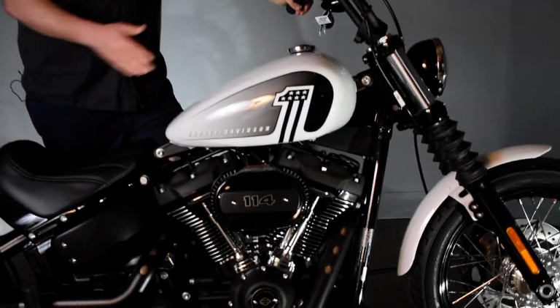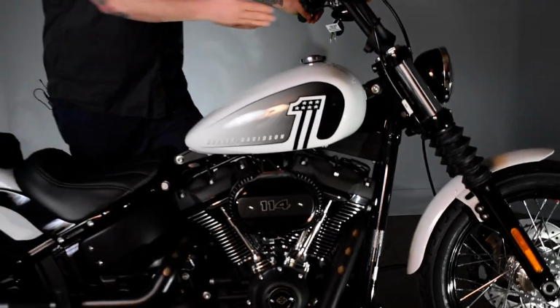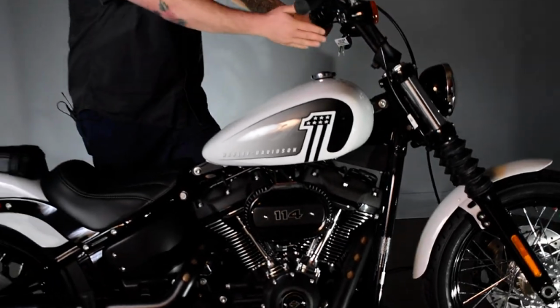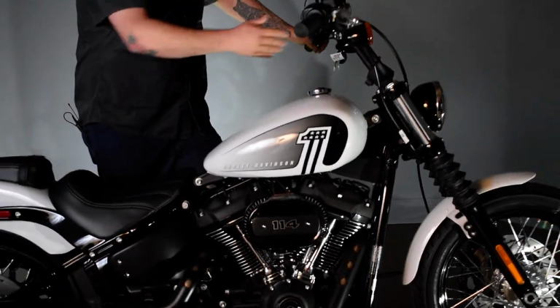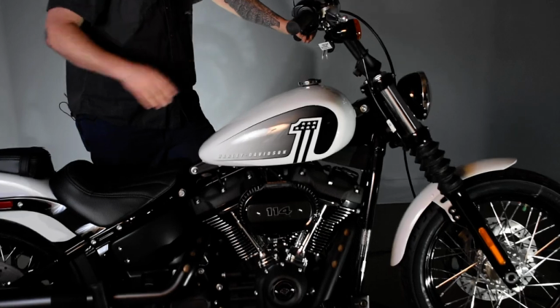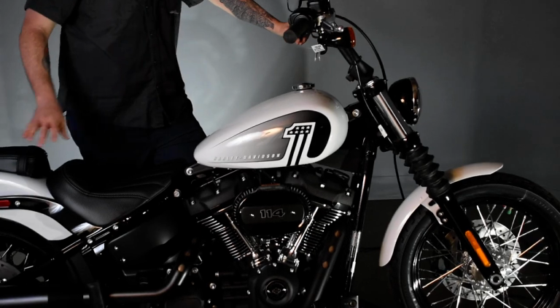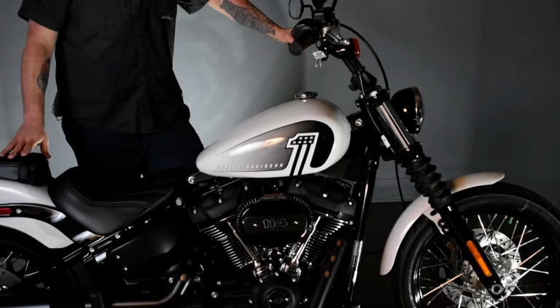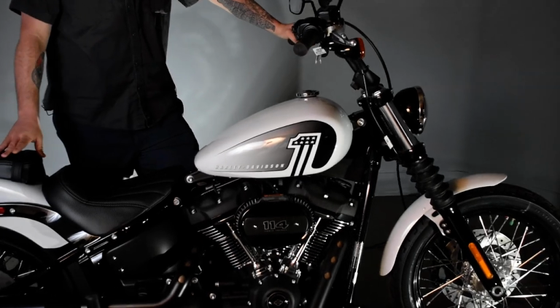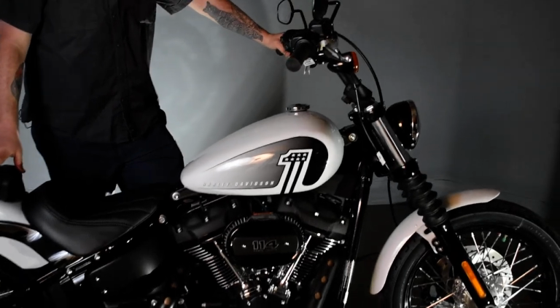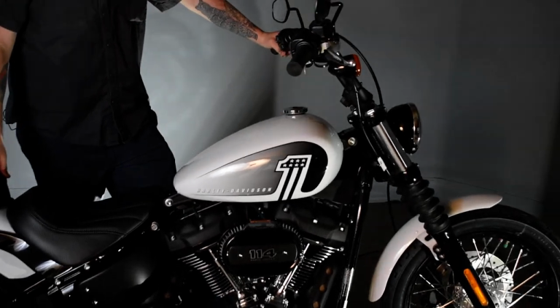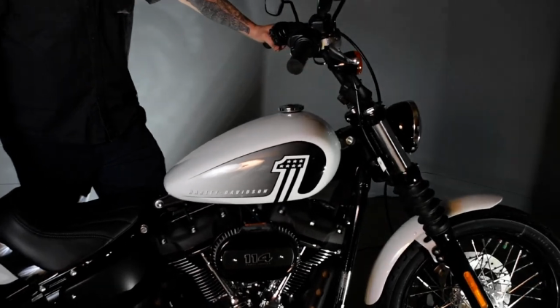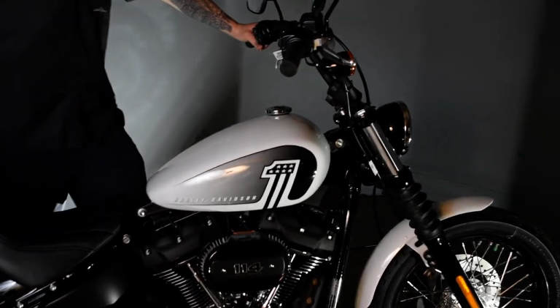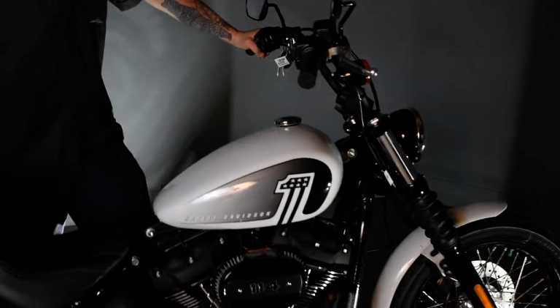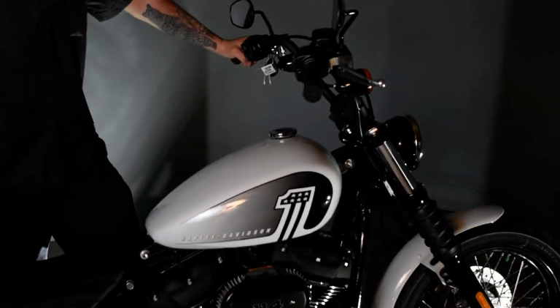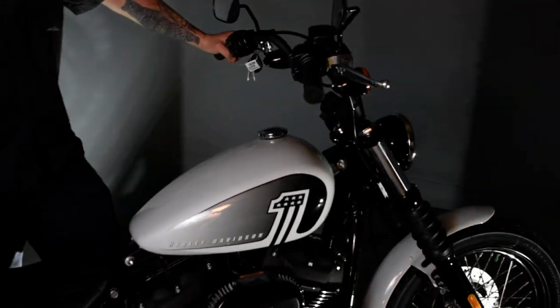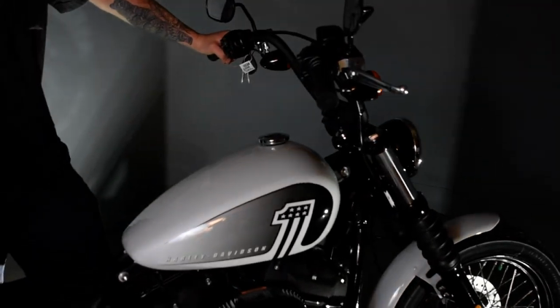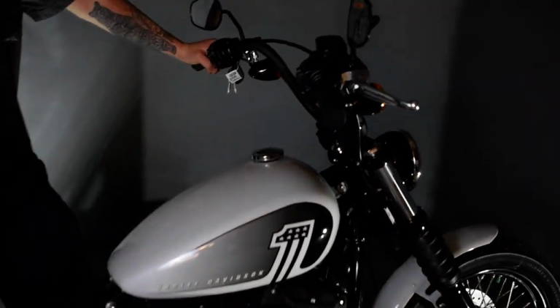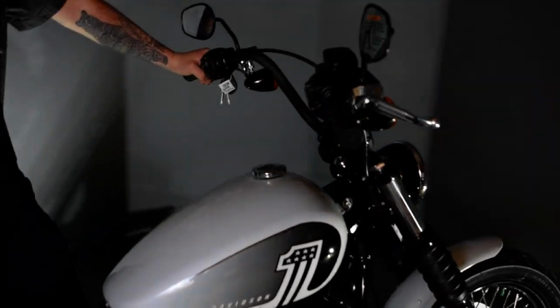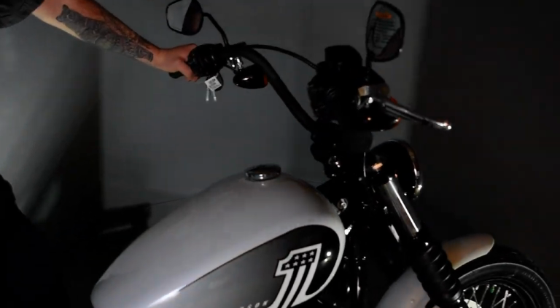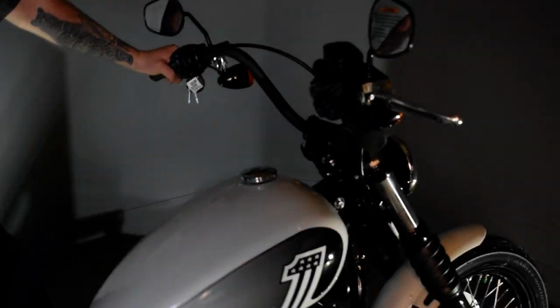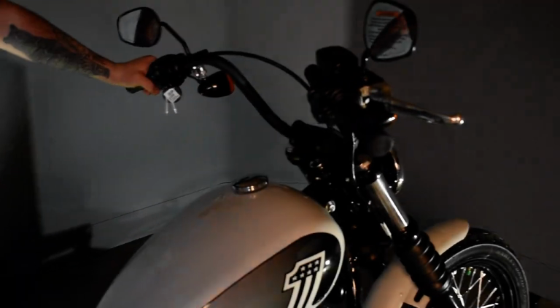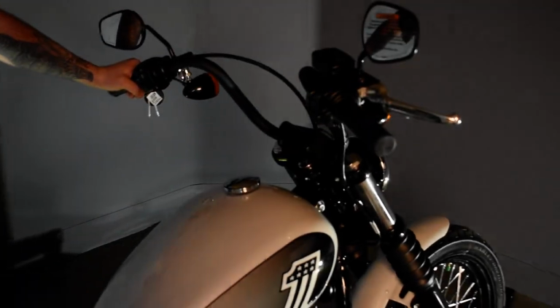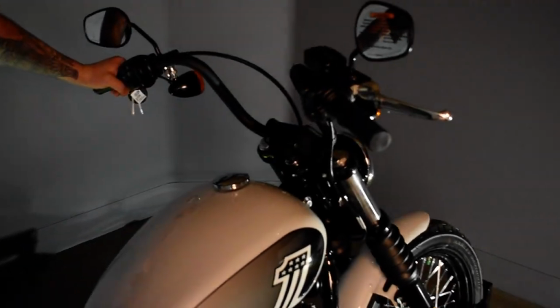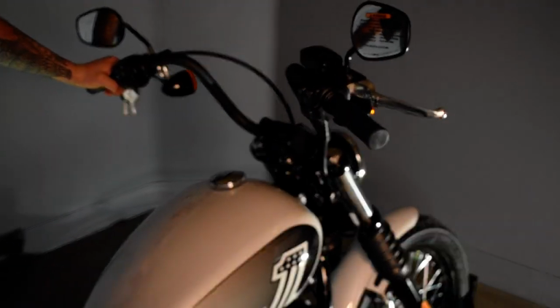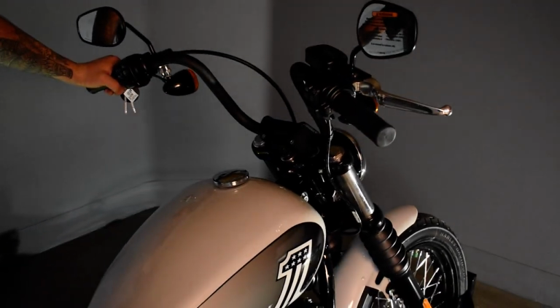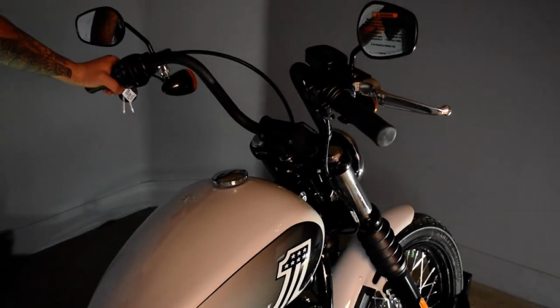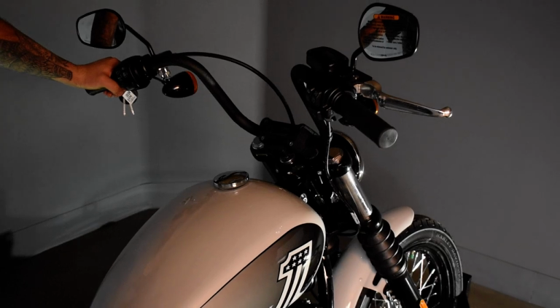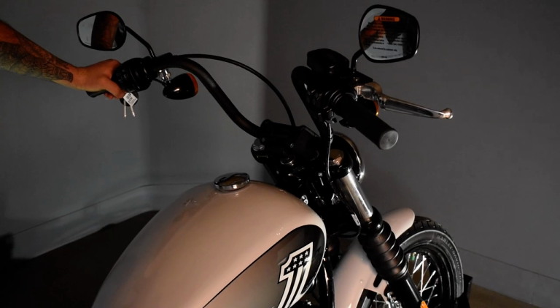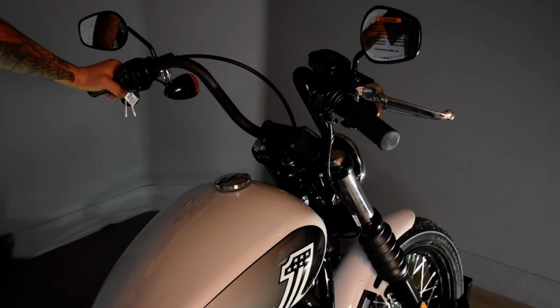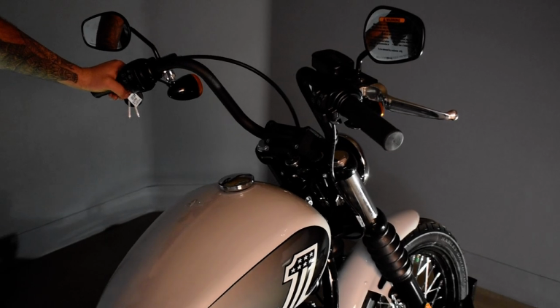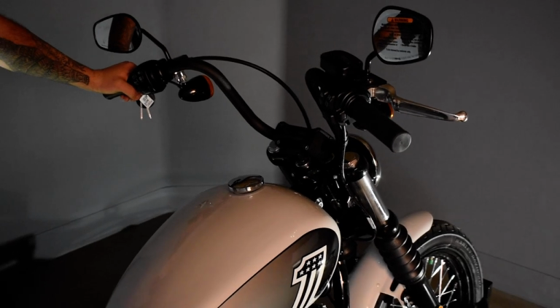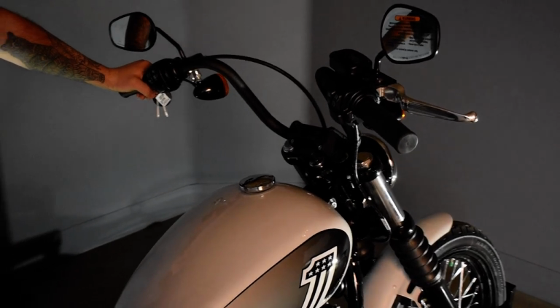Up top here in the riser, we have a digital display to make ease of management — glance down, see what you need to see, and get back onto riding.